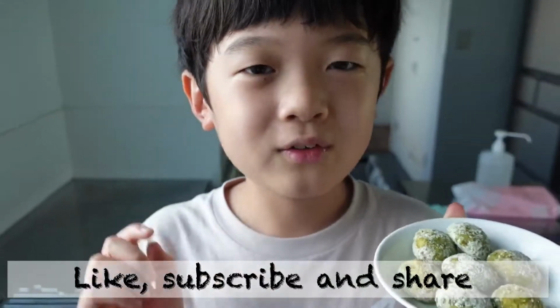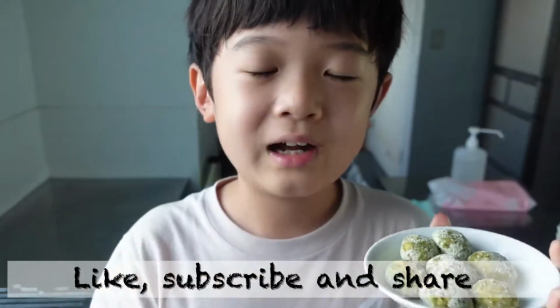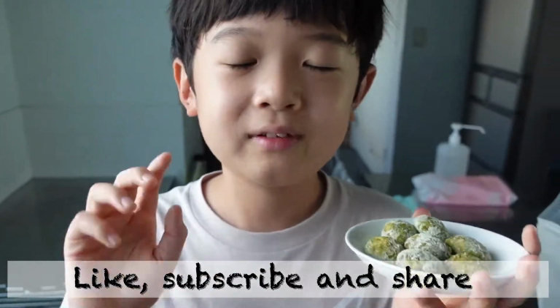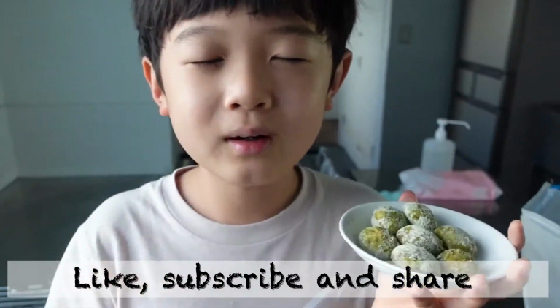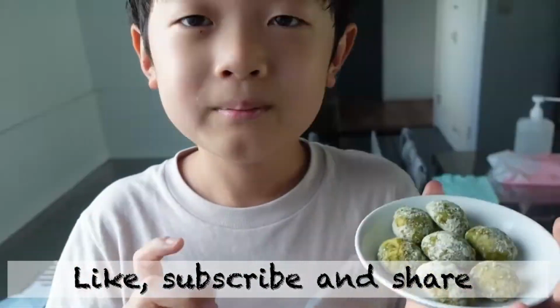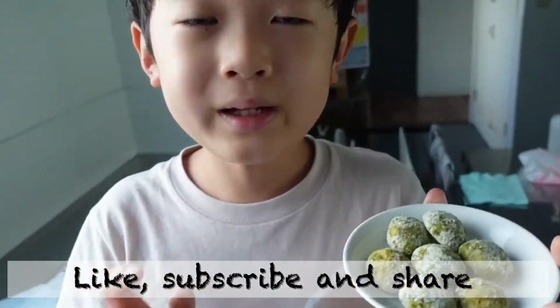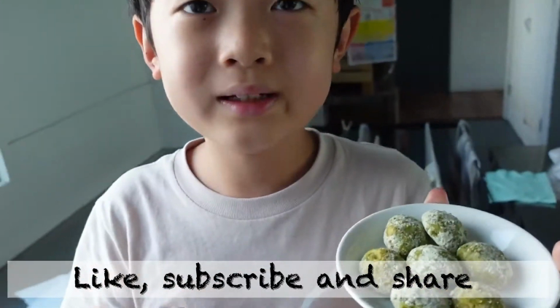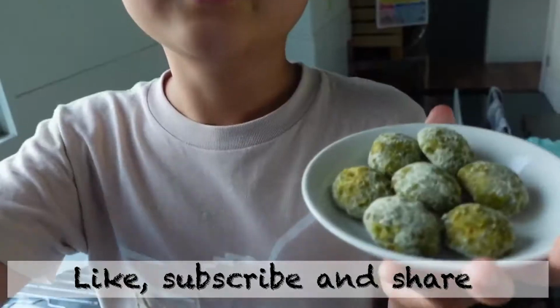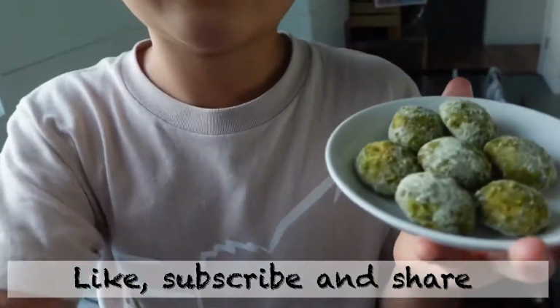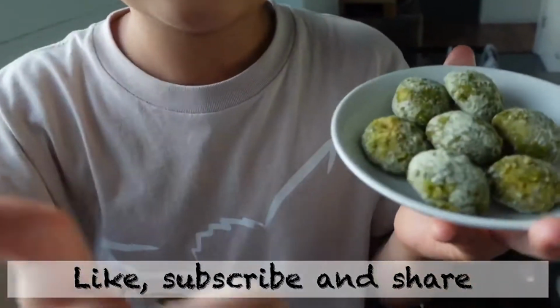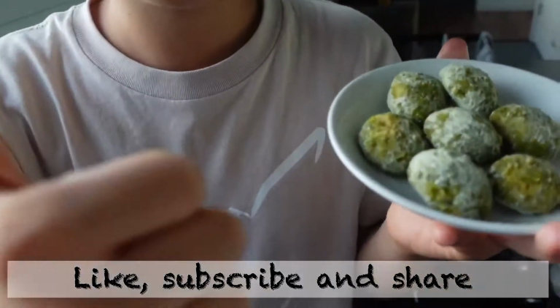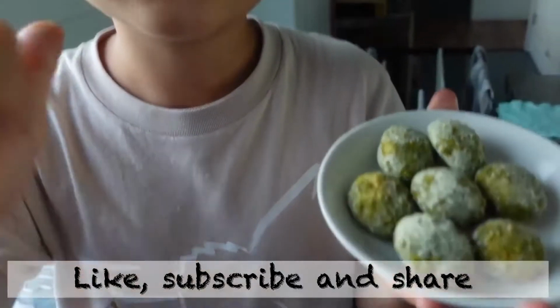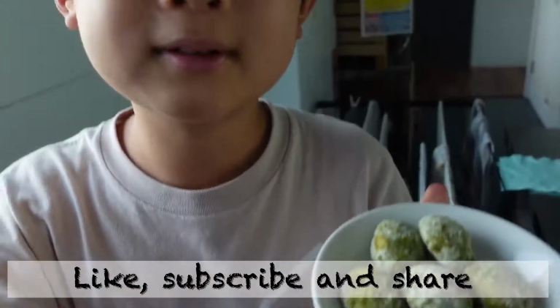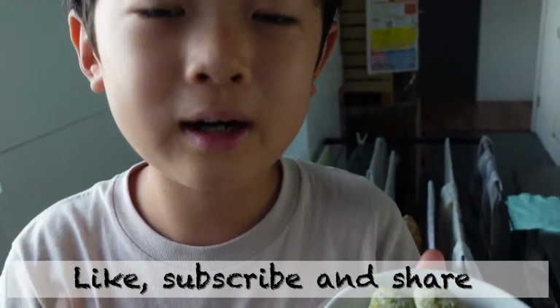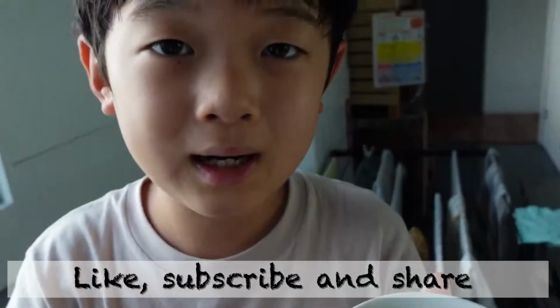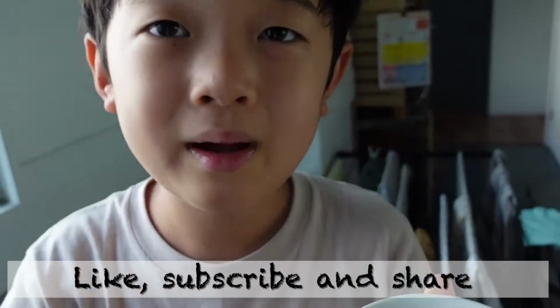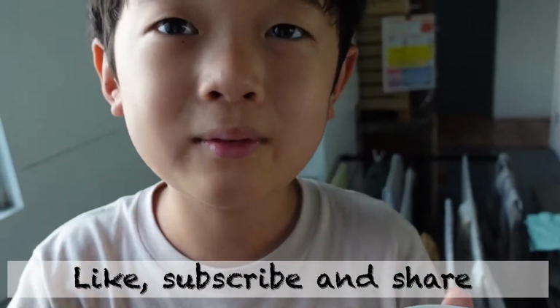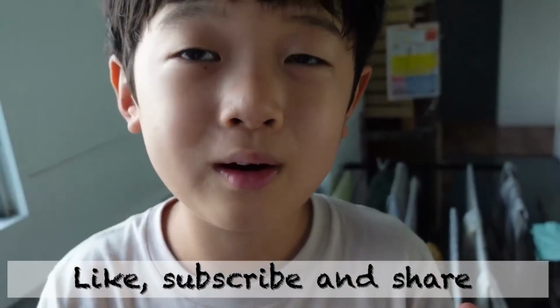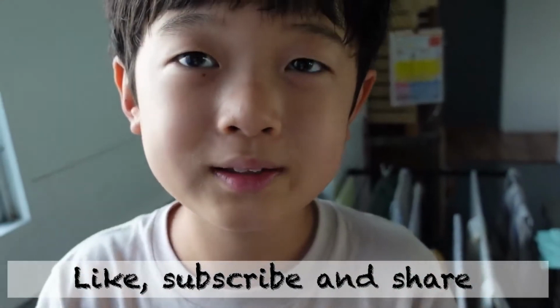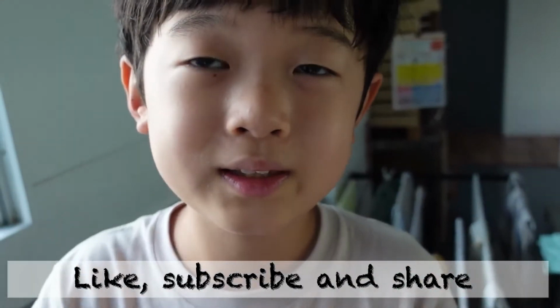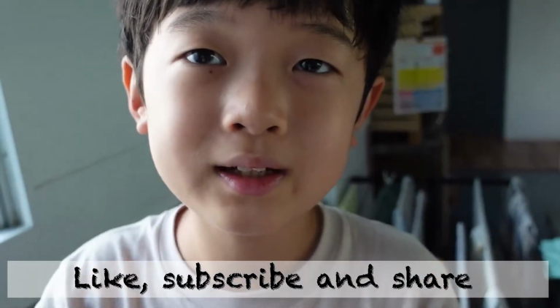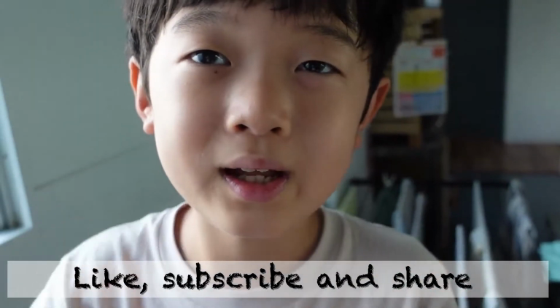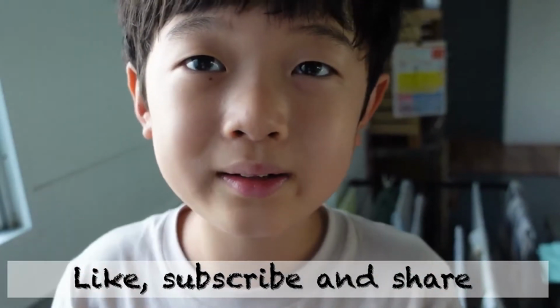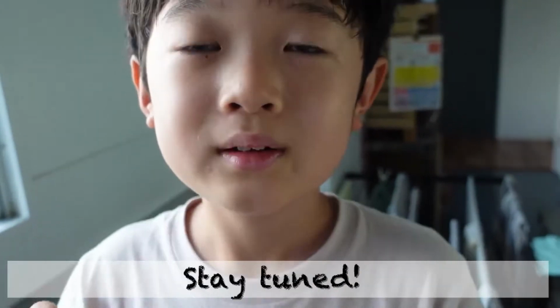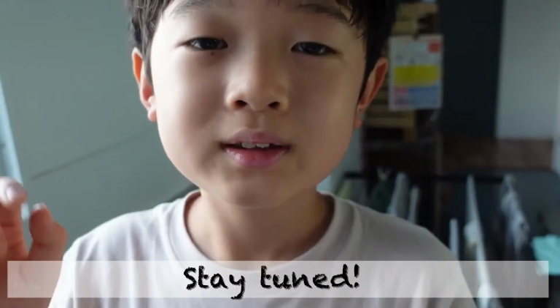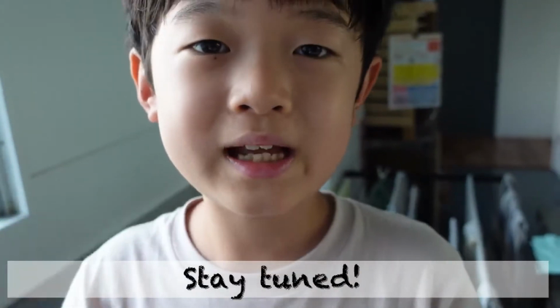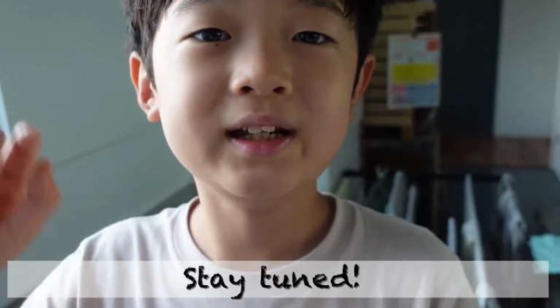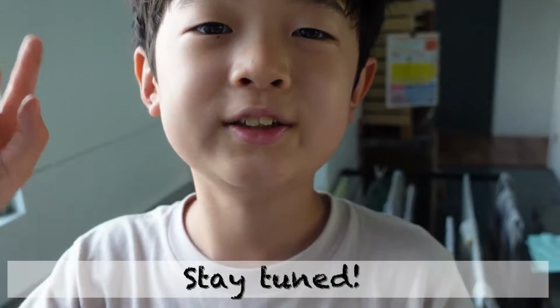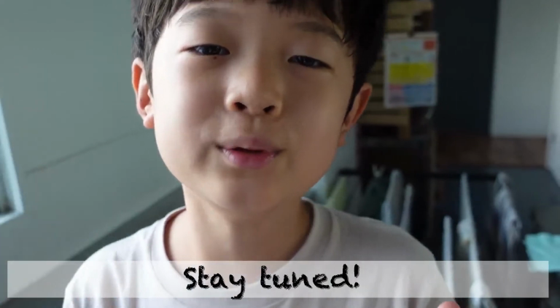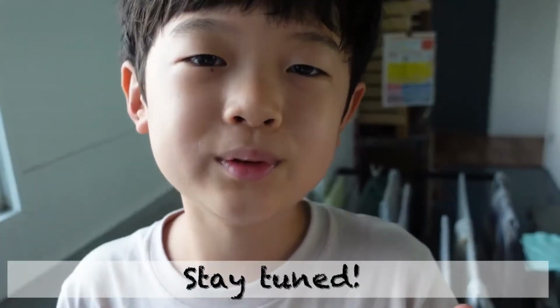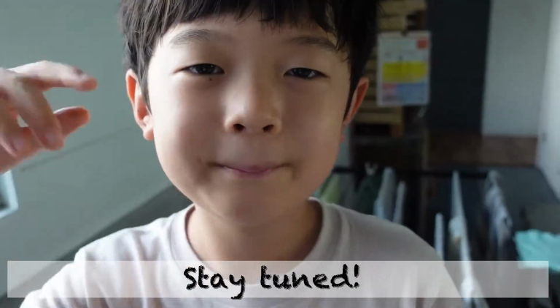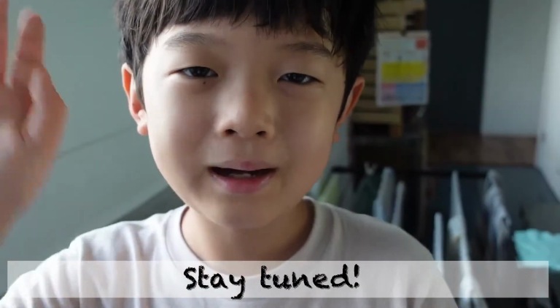Oh, I forgot. Please like, subscribe, and watch till the end. Stay tuned. Bye.